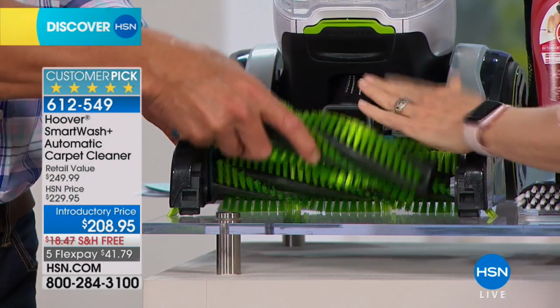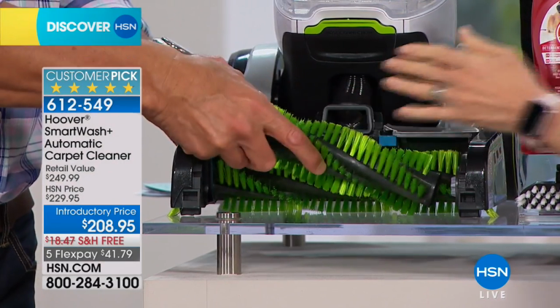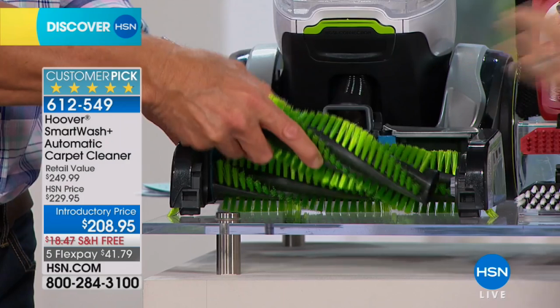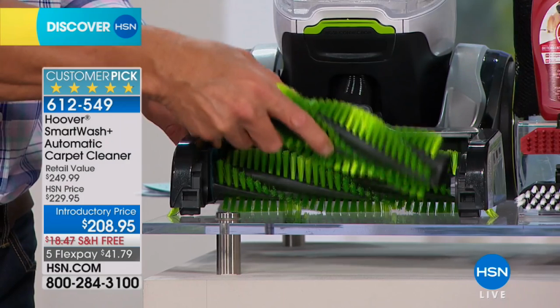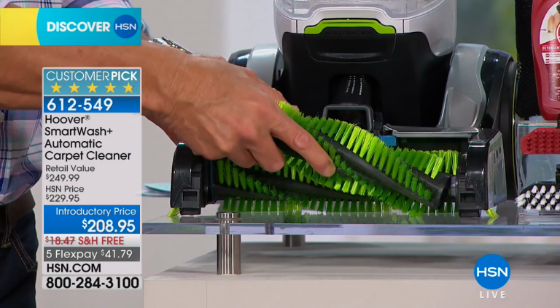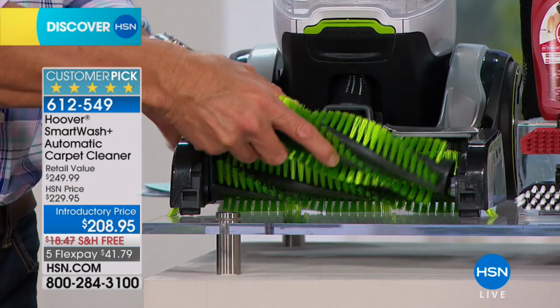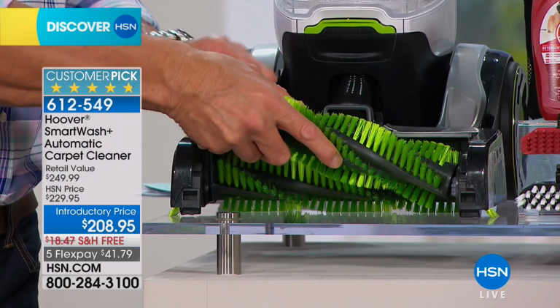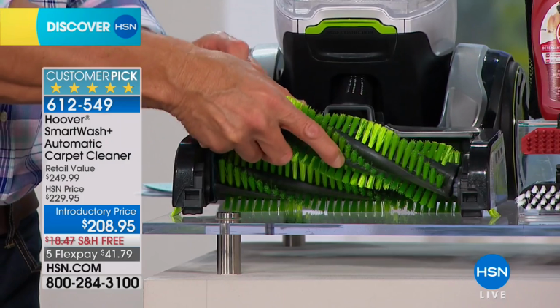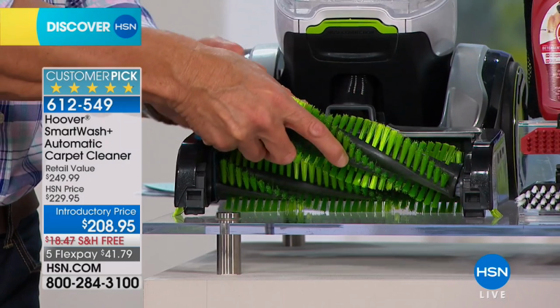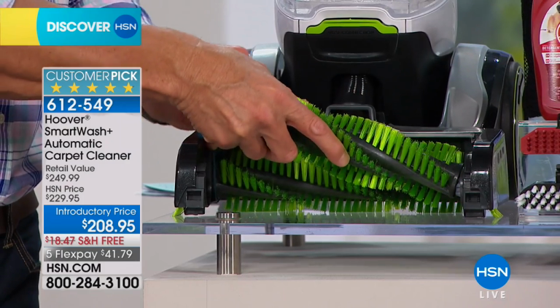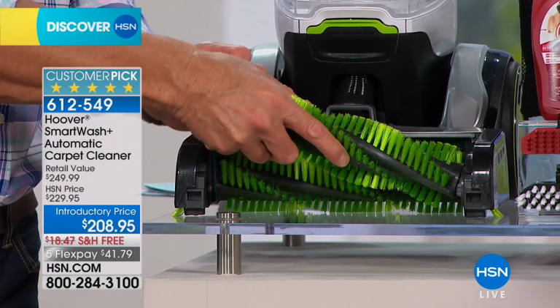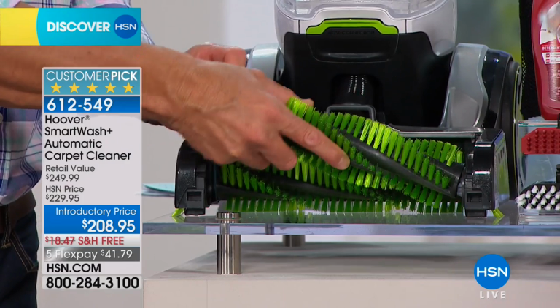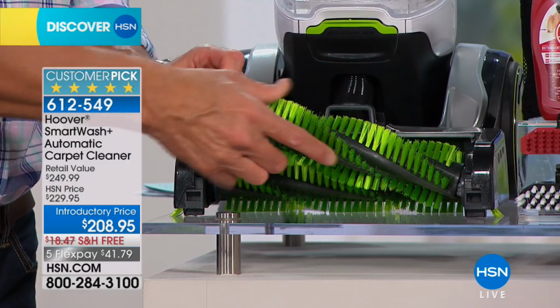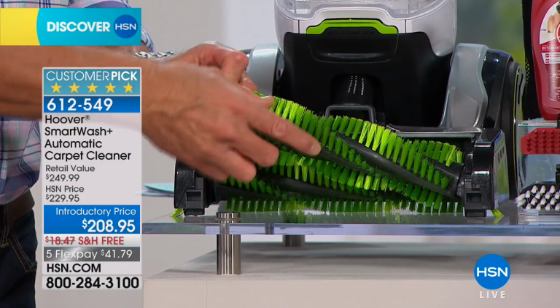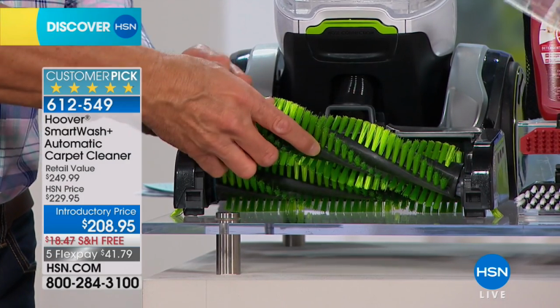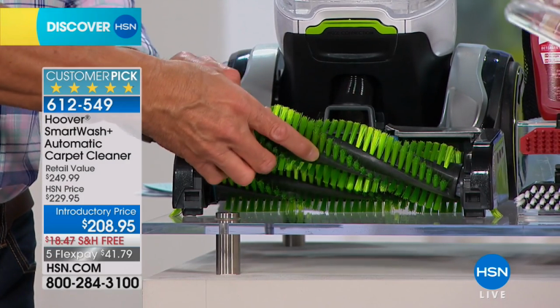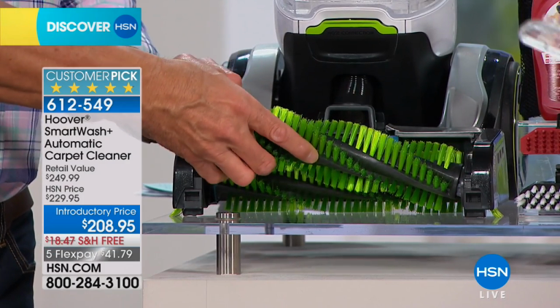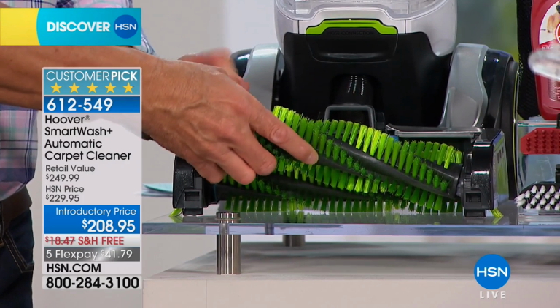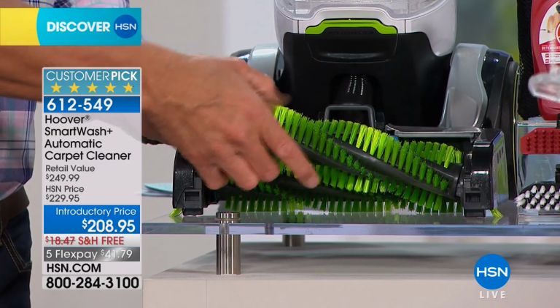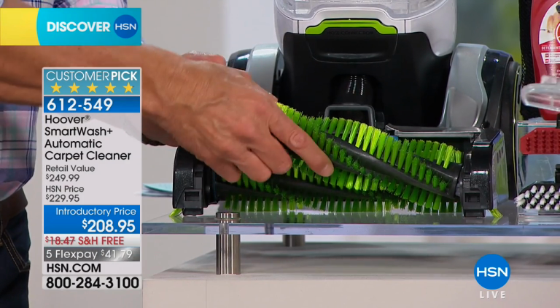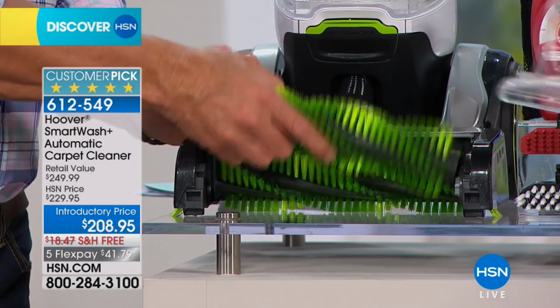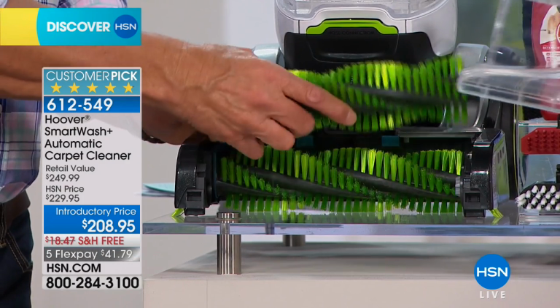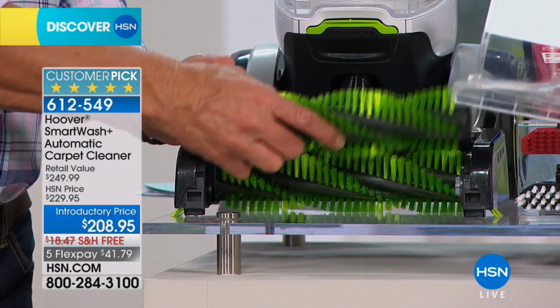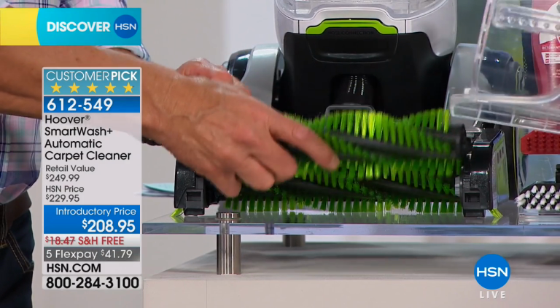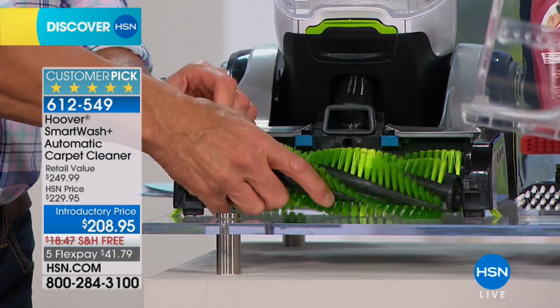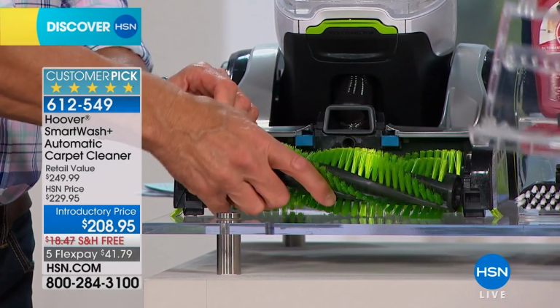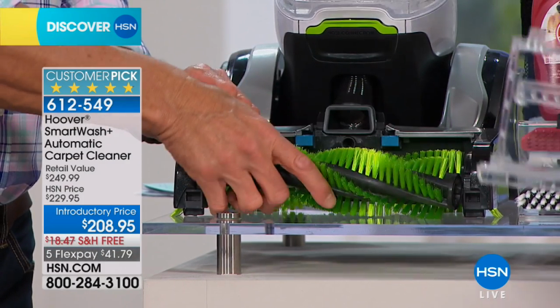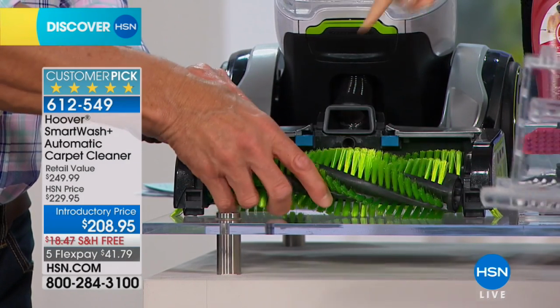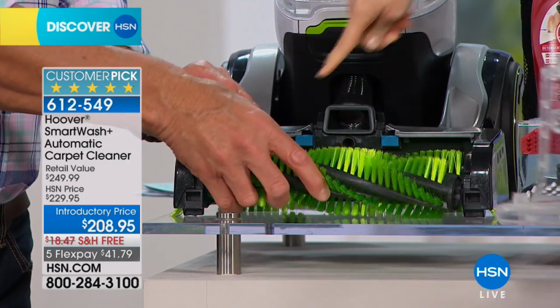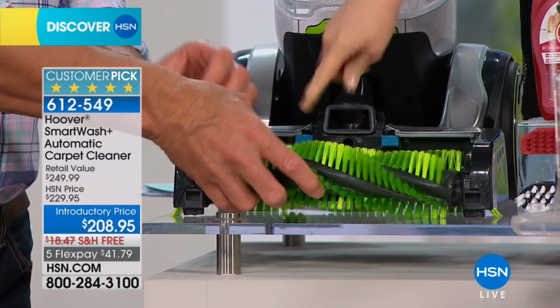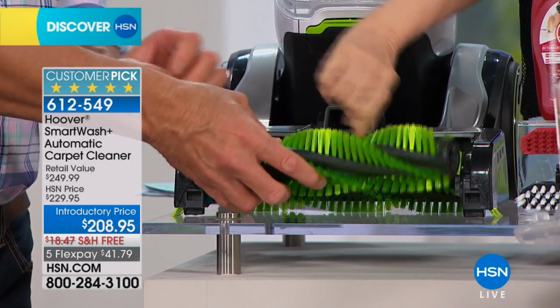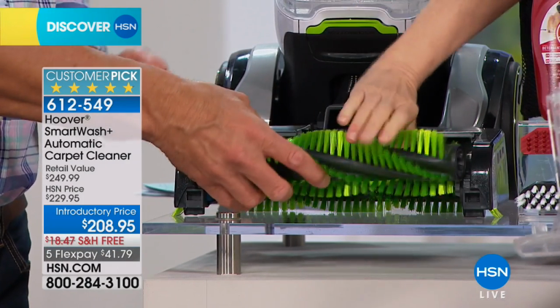Double the power — two brushes, brand new design. This is how you put the brush back in.